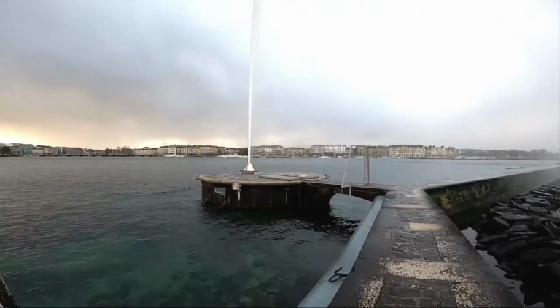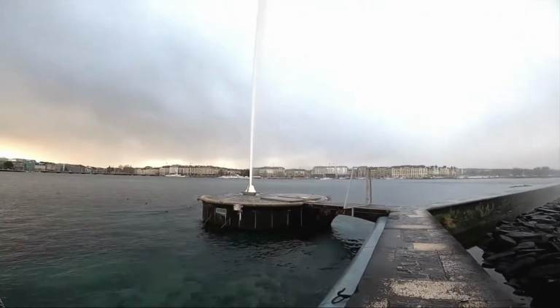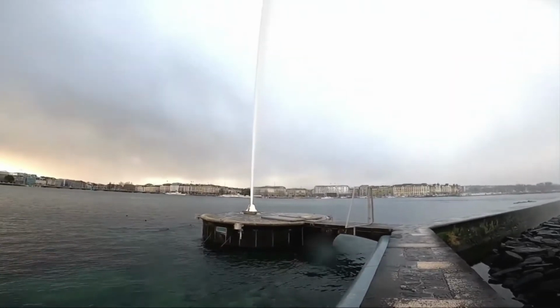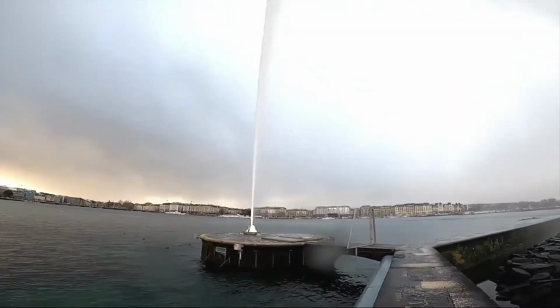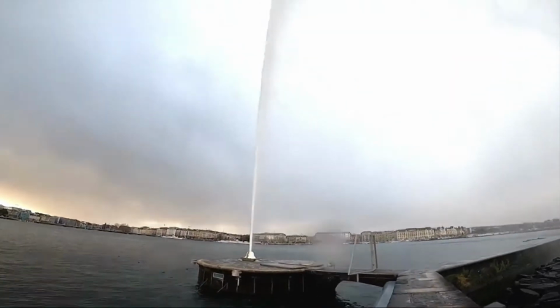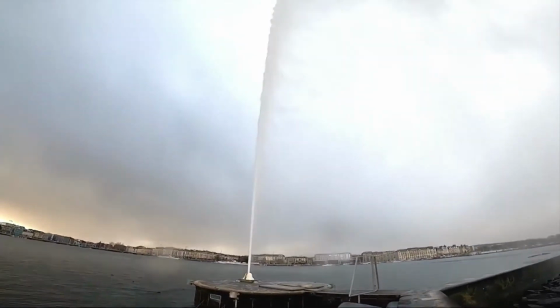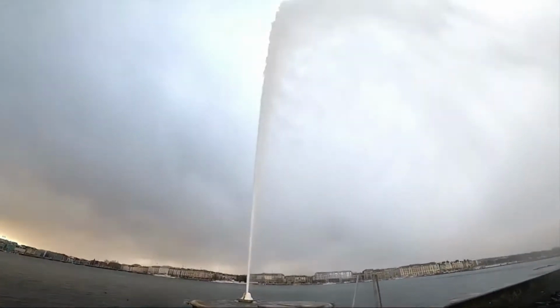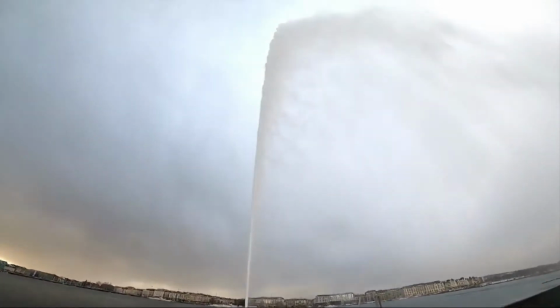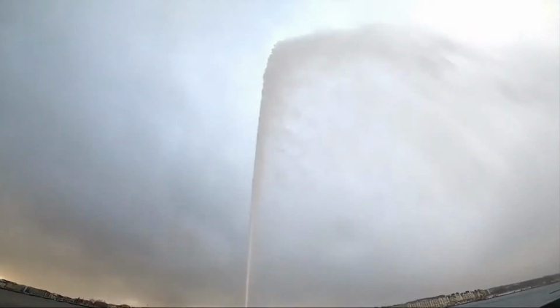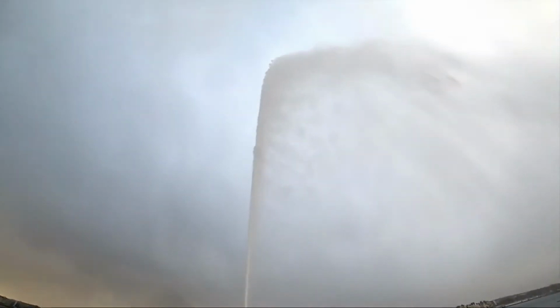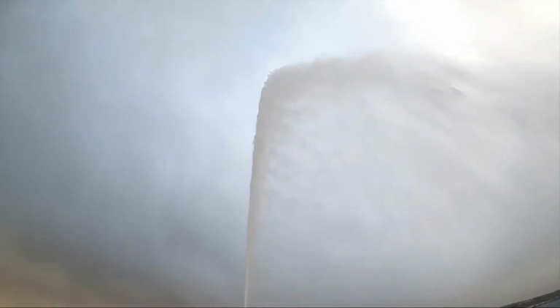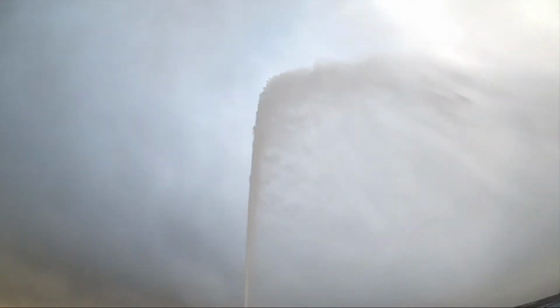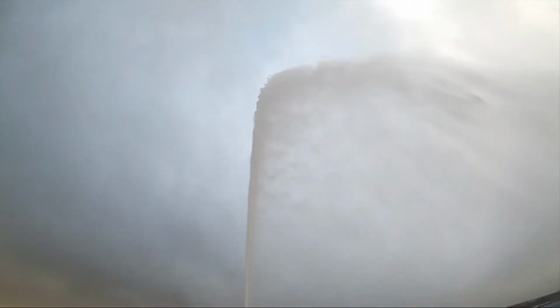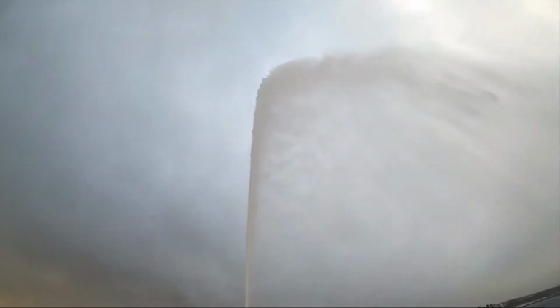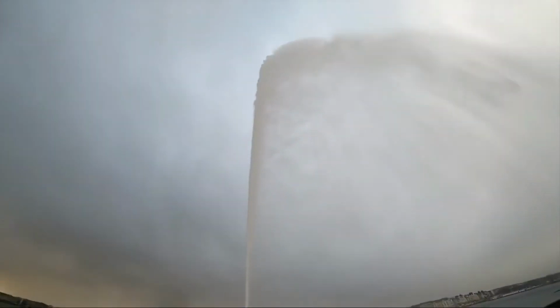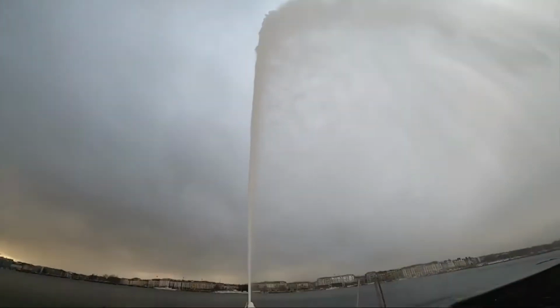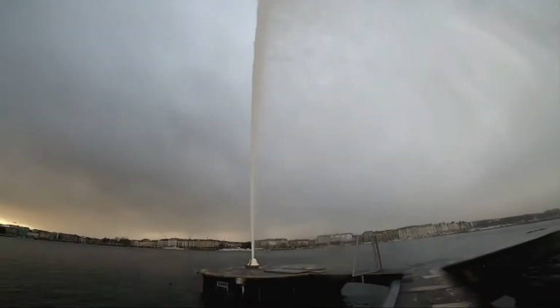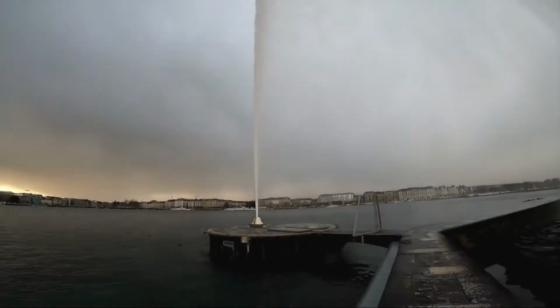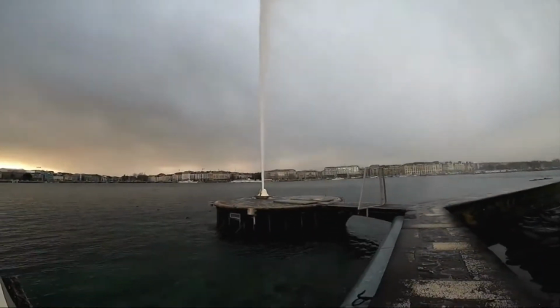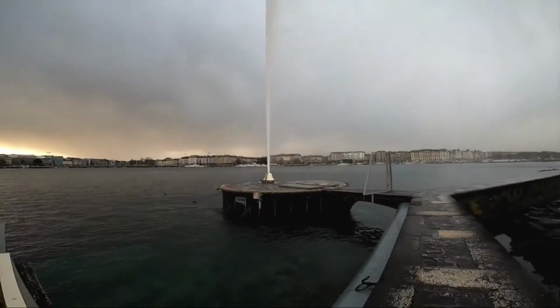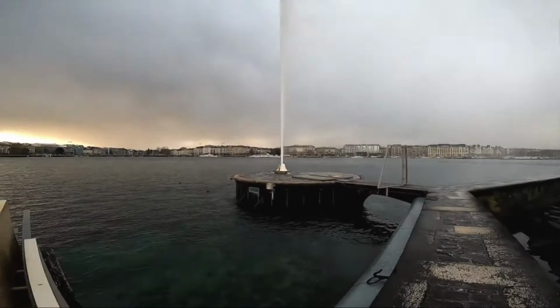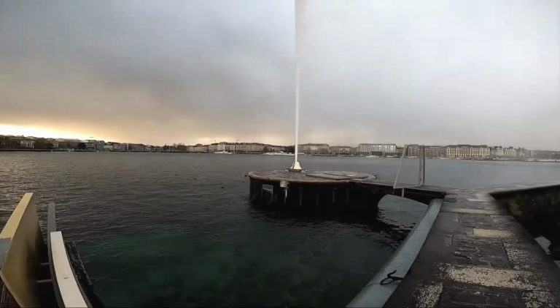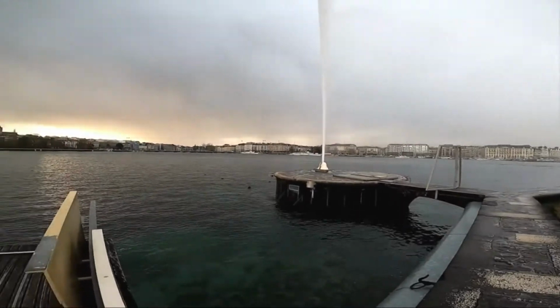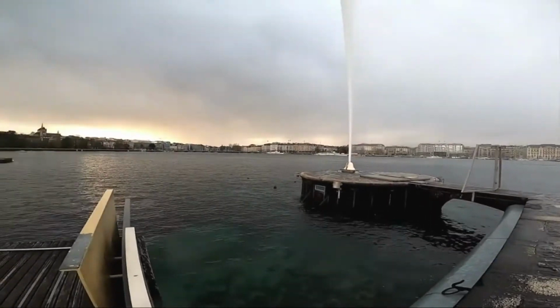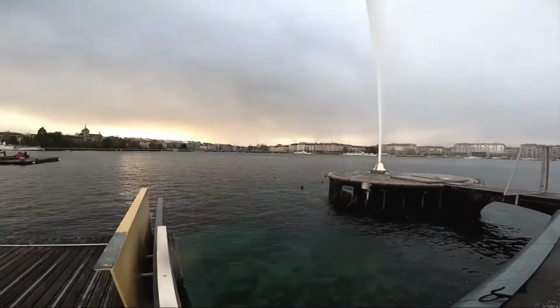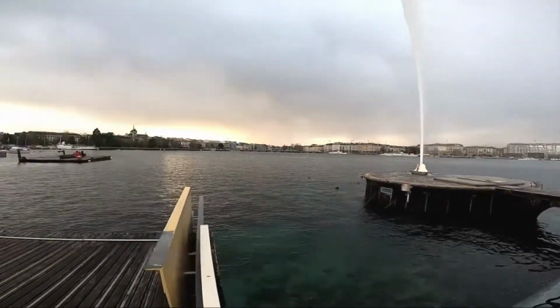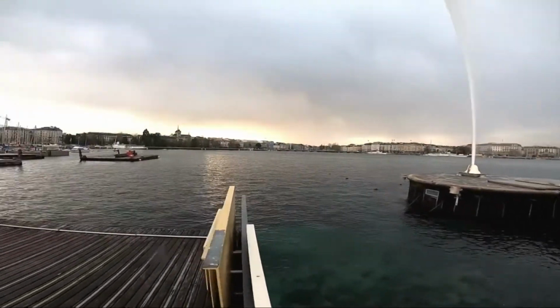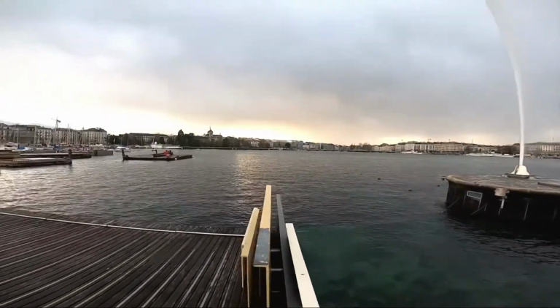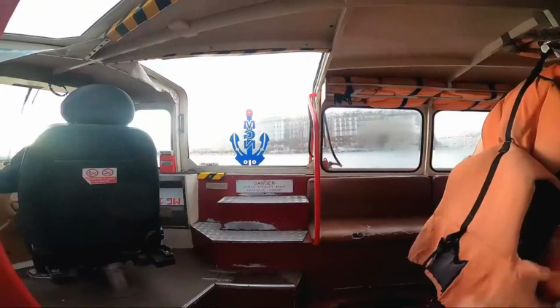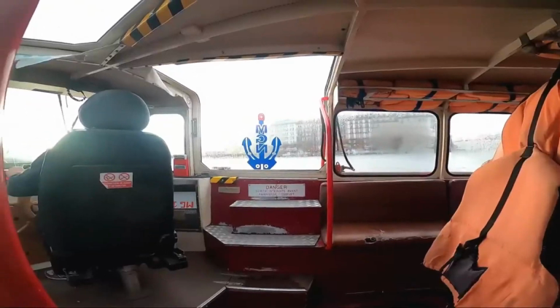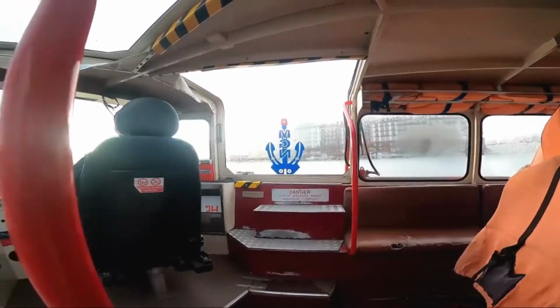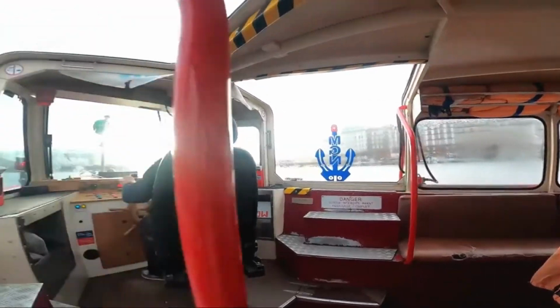In Geneva, capturing the ideal jet d'eau picture is a must. When the temperatures drop, you can go night skiing in the mountains.